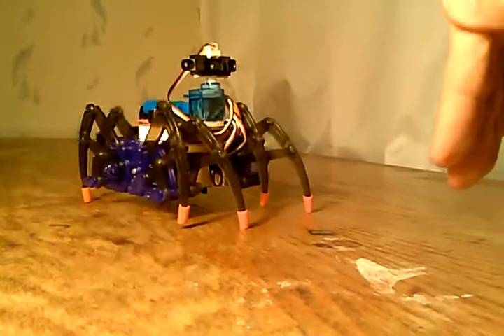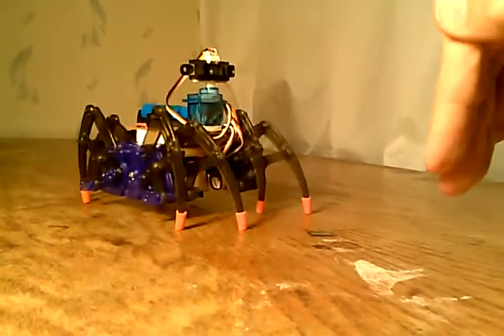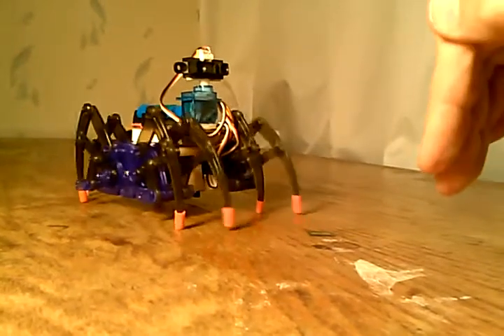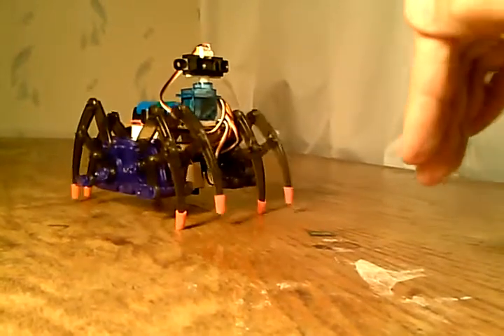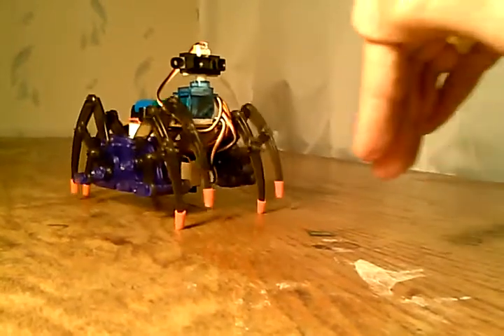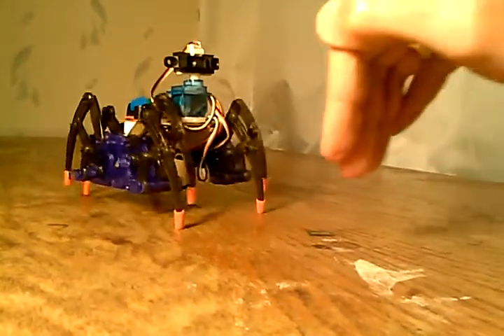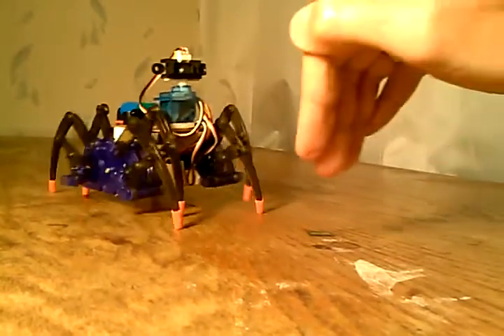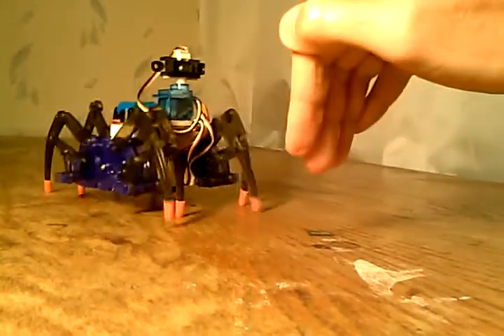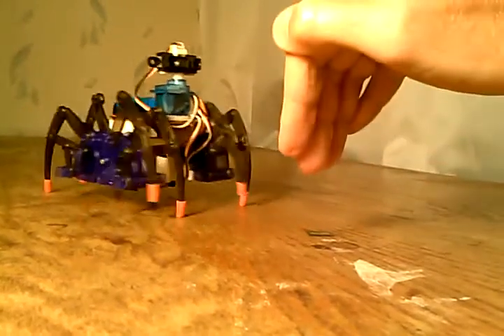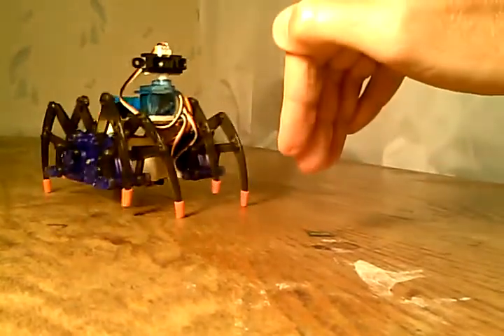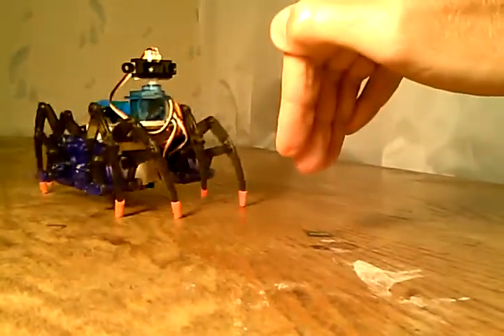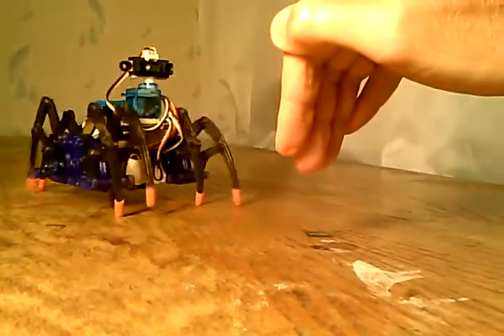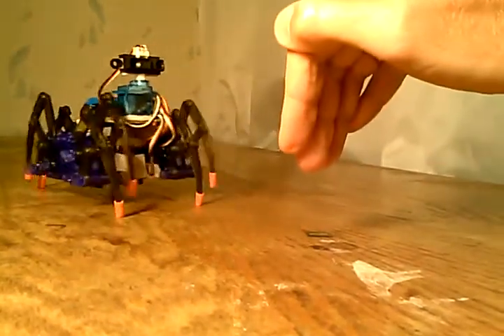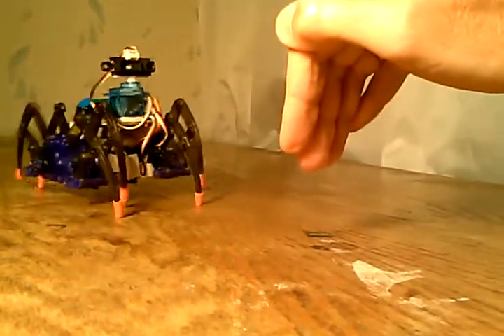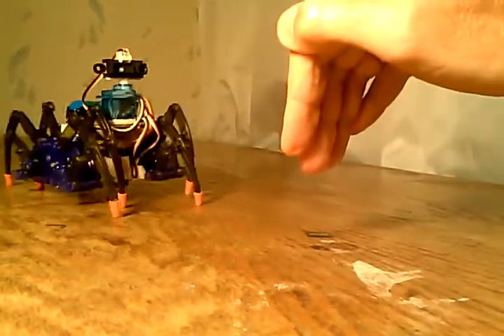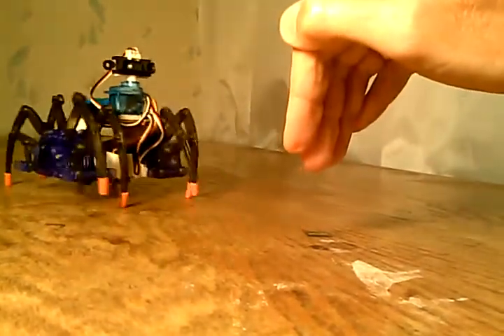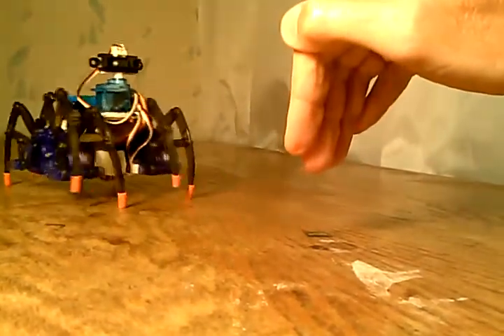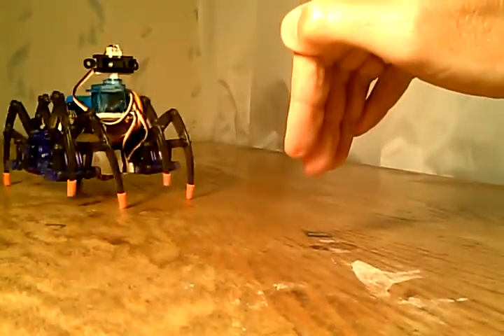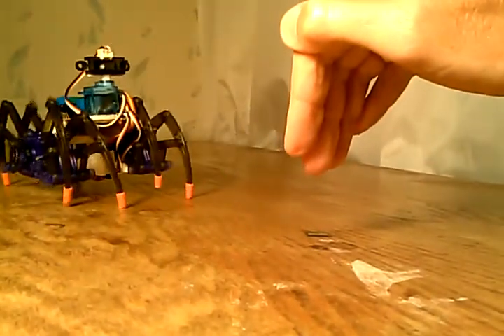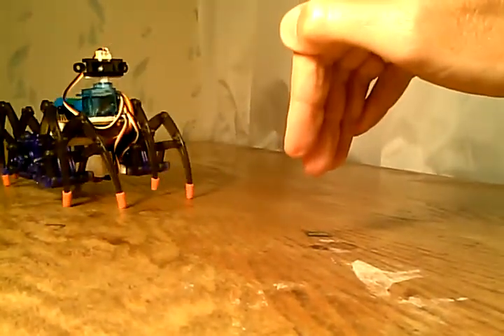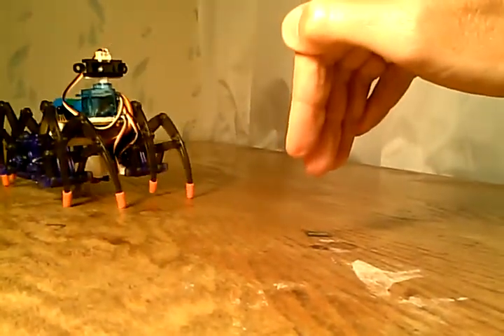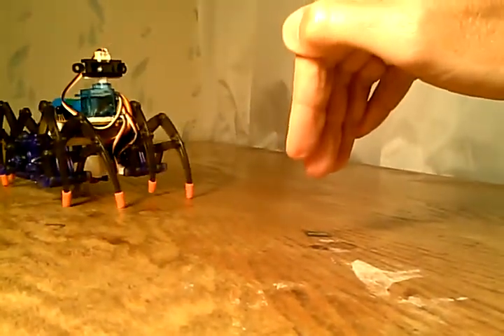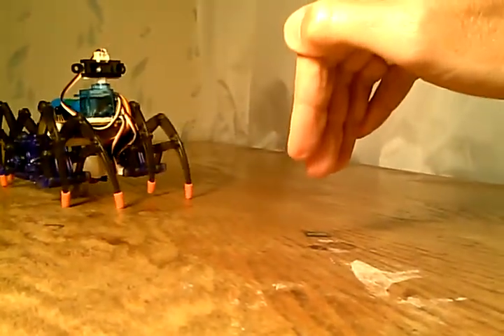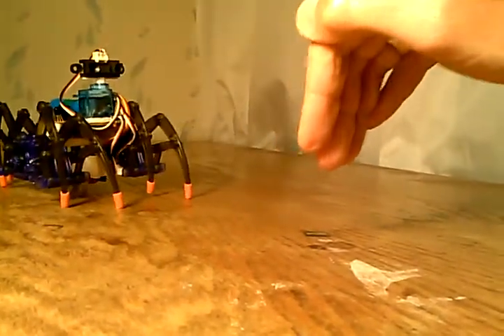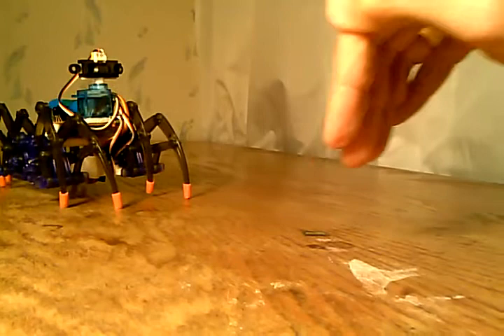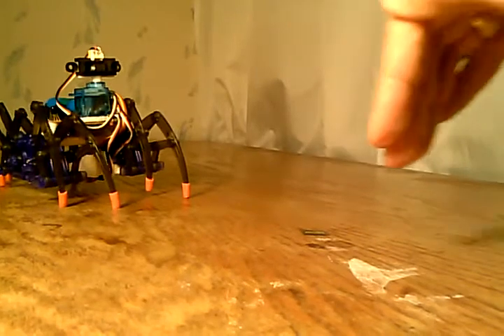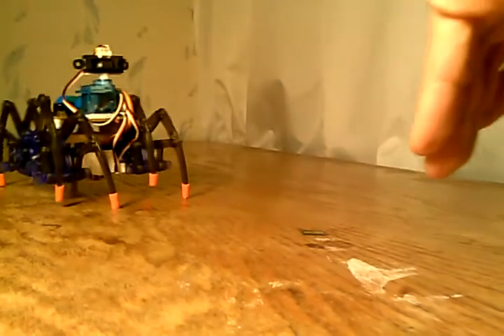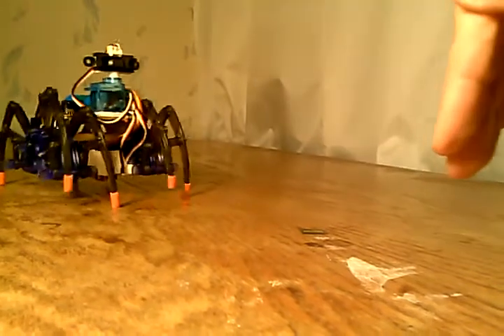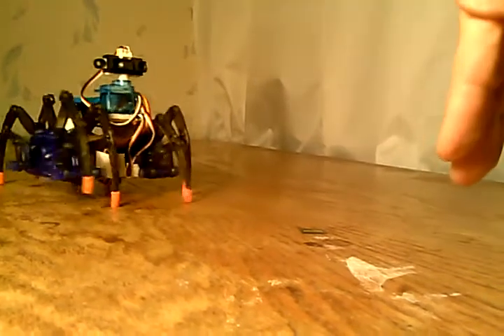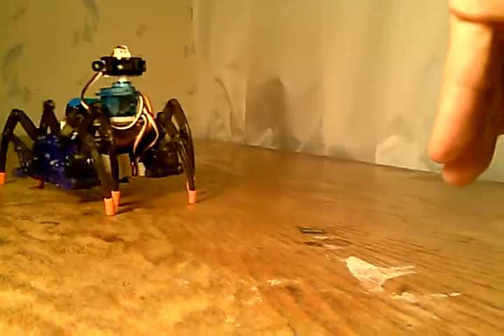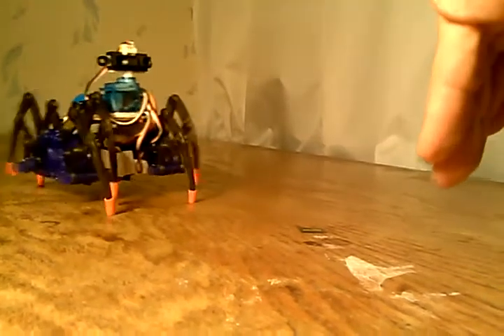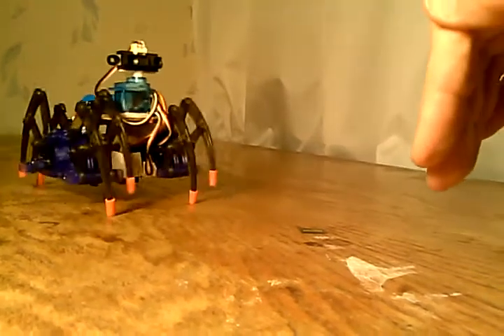He sees my hand right now. If I get too close, he backs up to an equilibrium point. When I pull forward, then he walks forward.